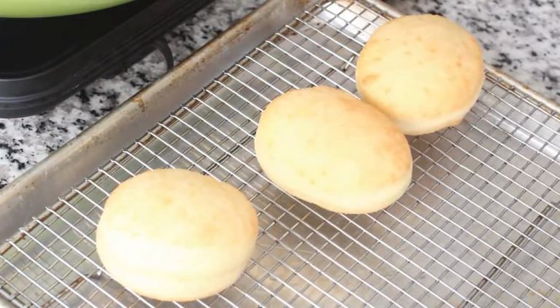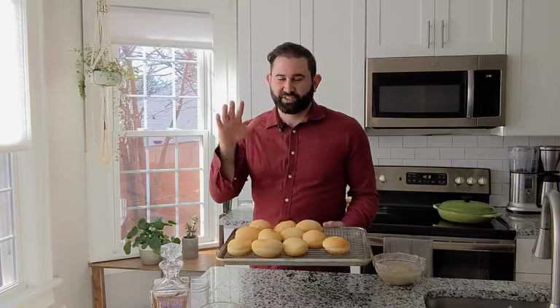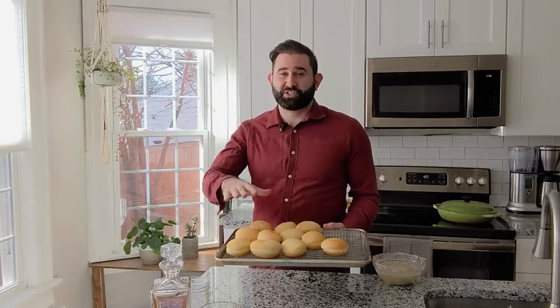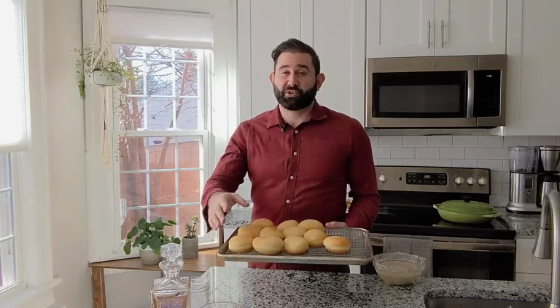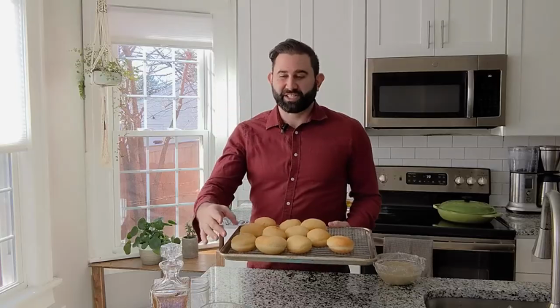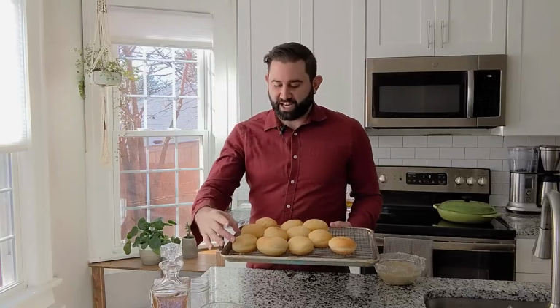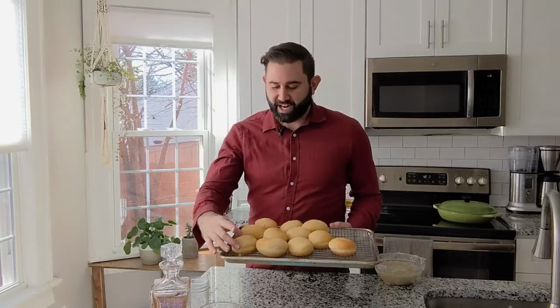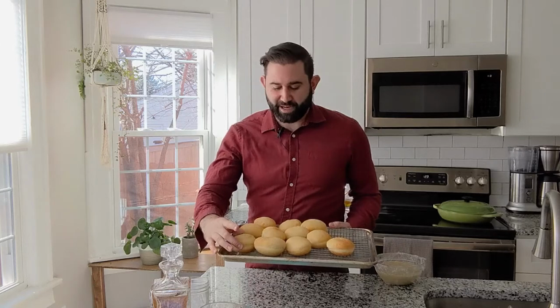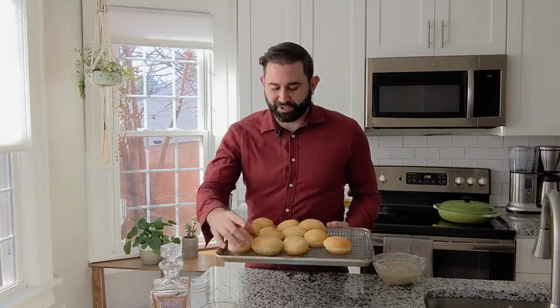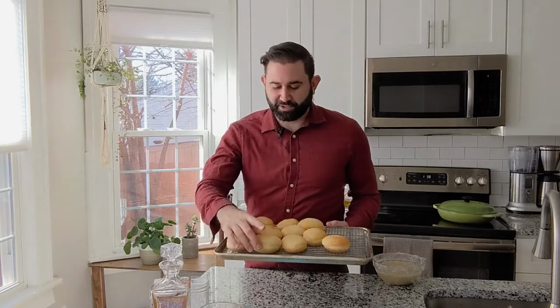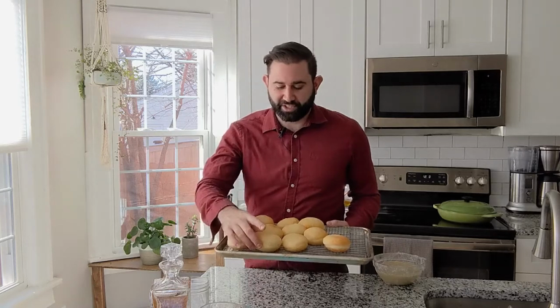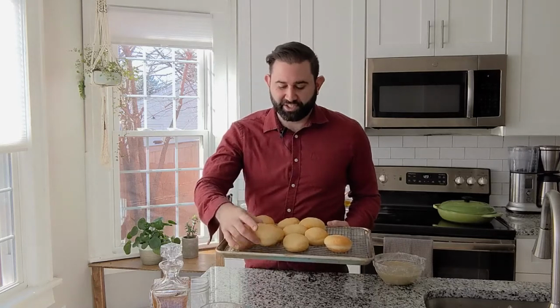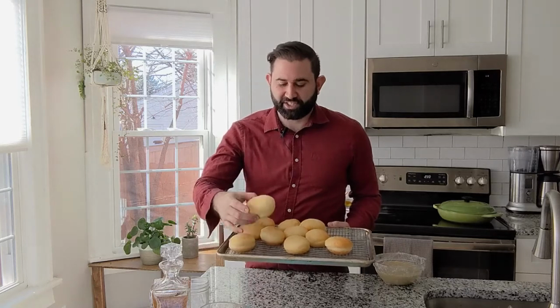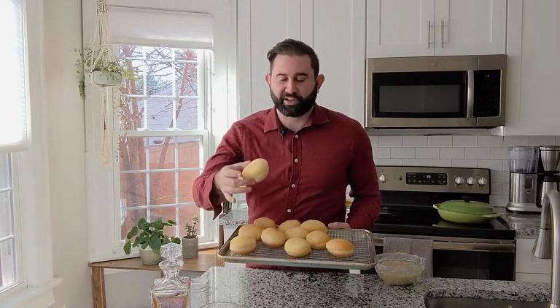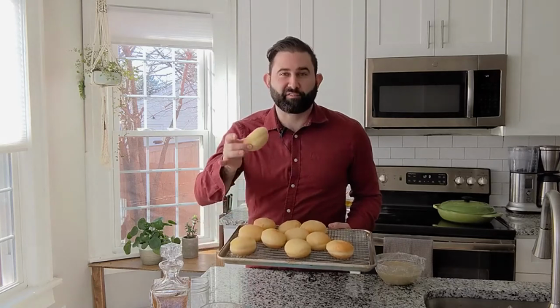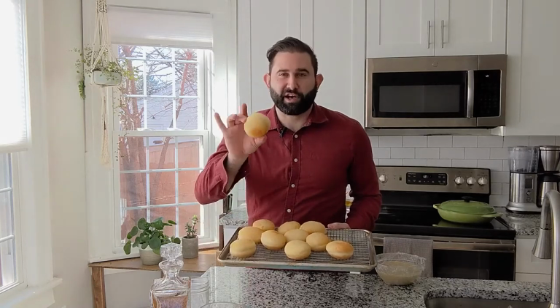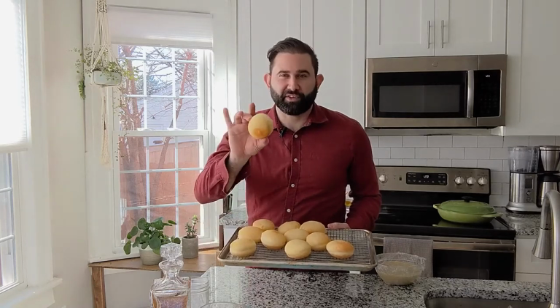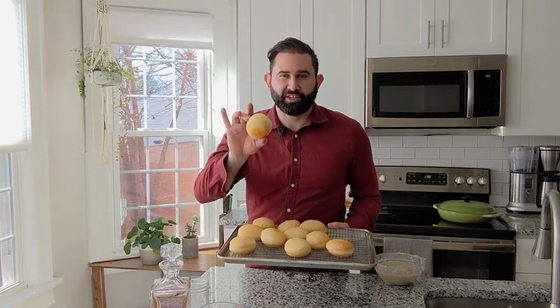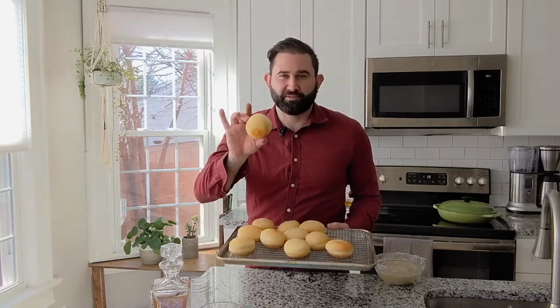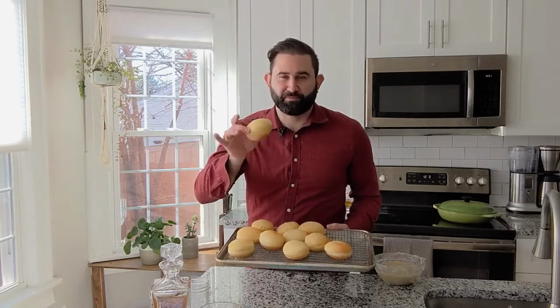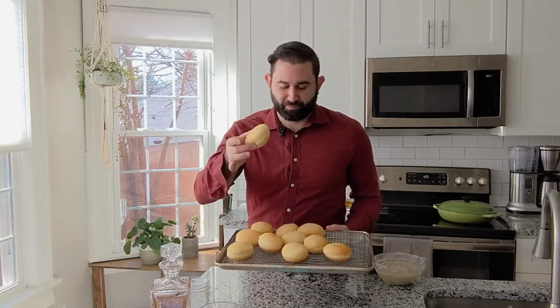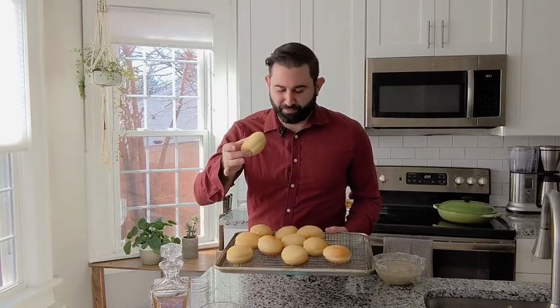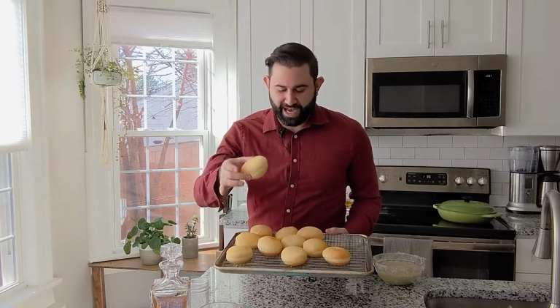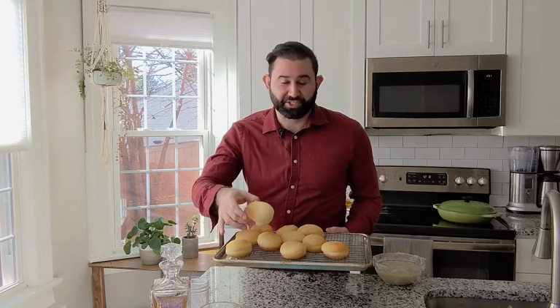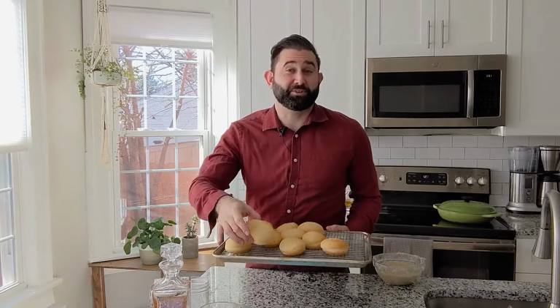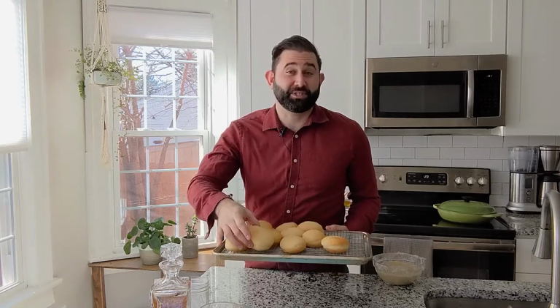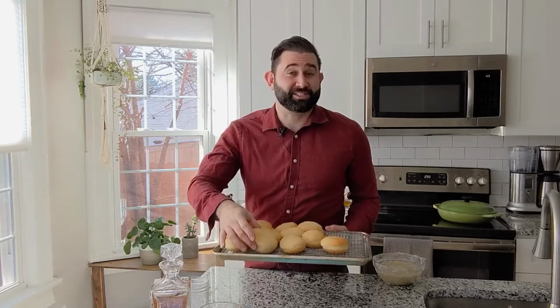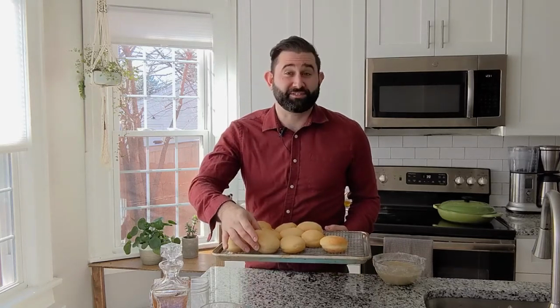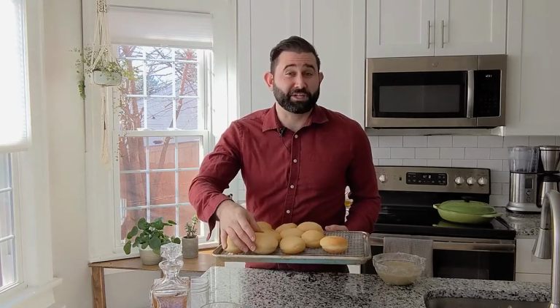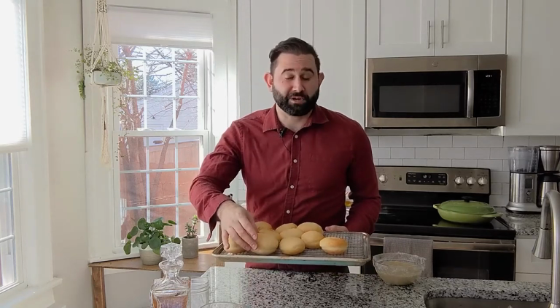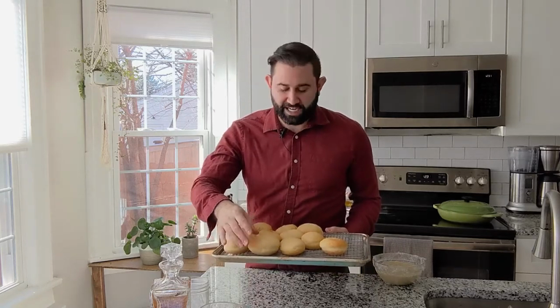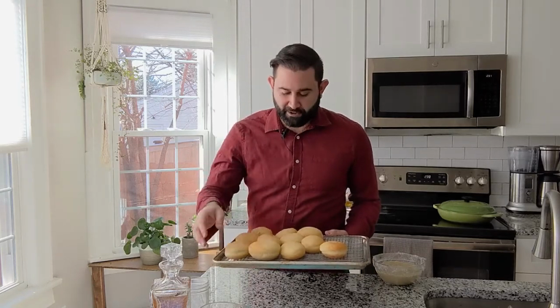The doughnuts are absolutely just like fluffy, magical pieces of dough right now.